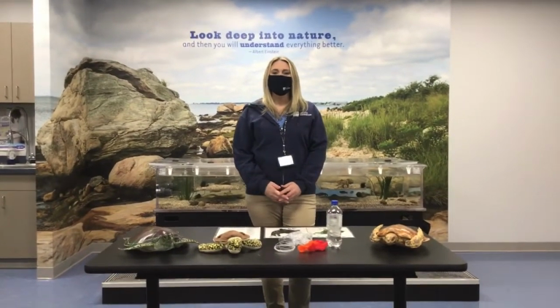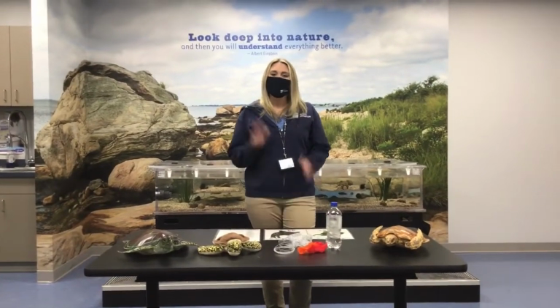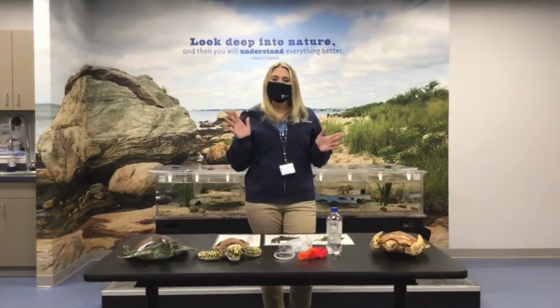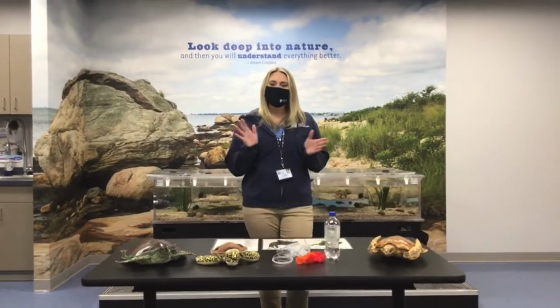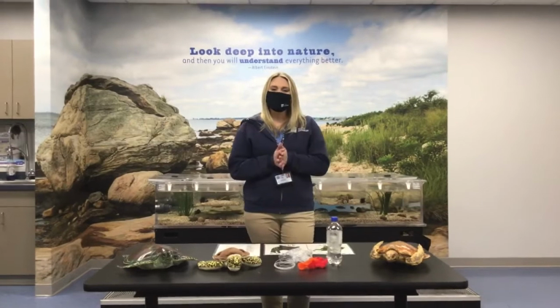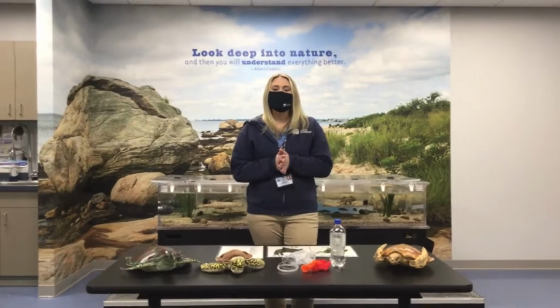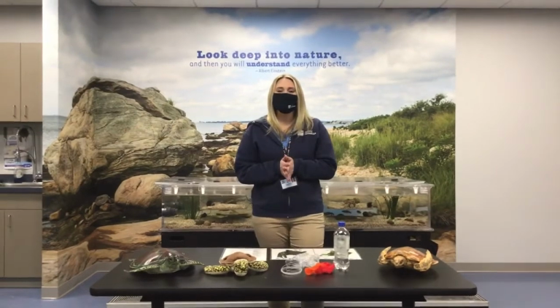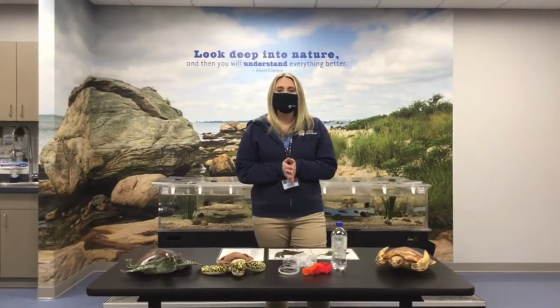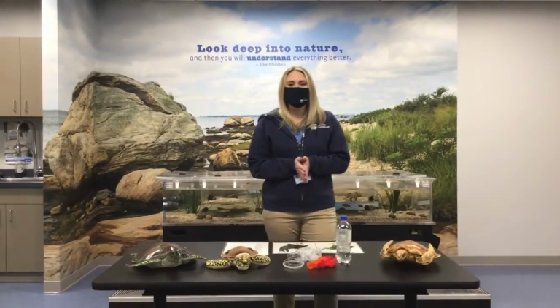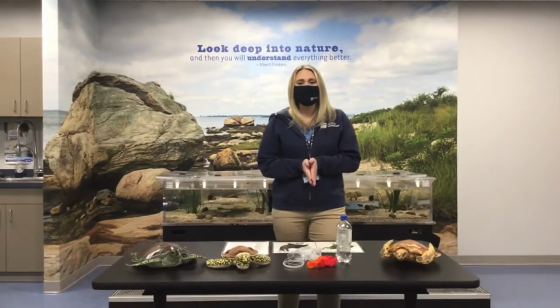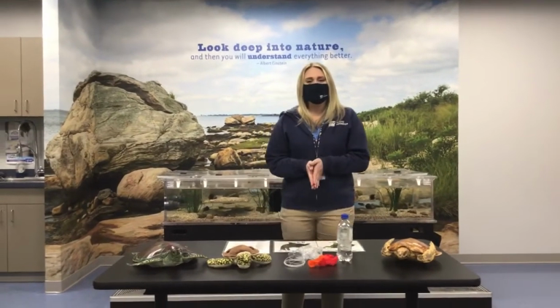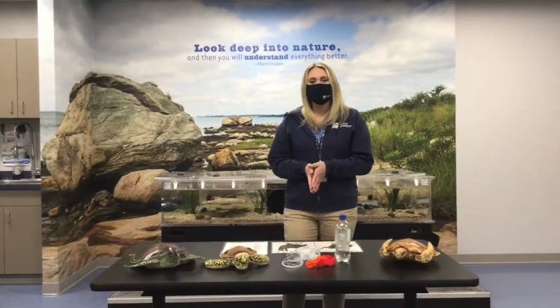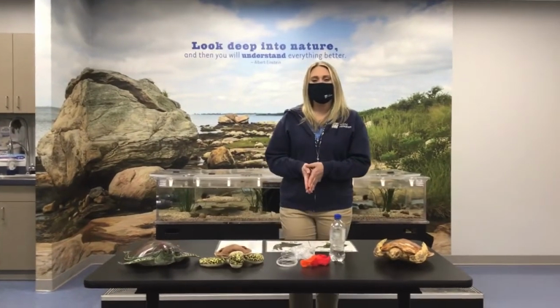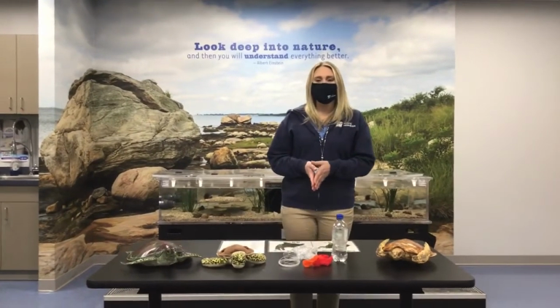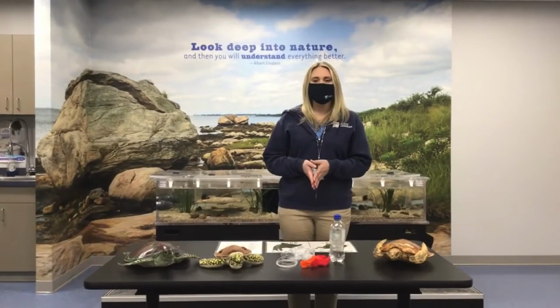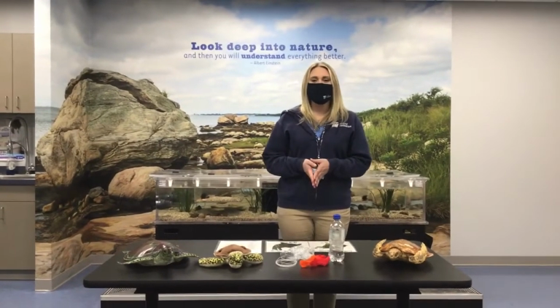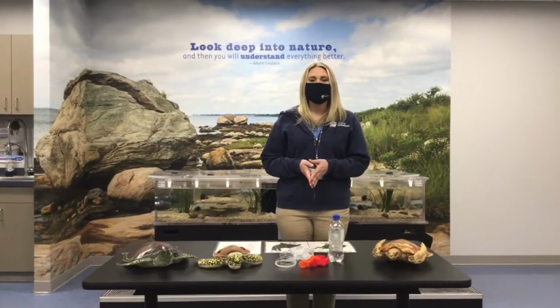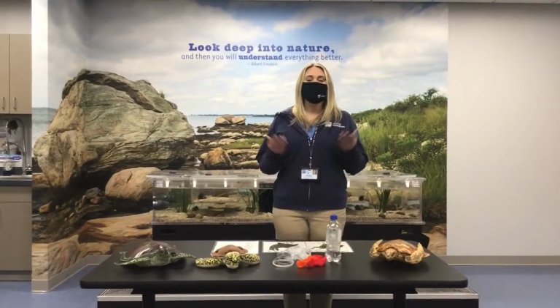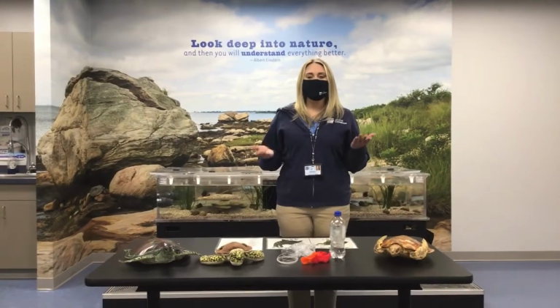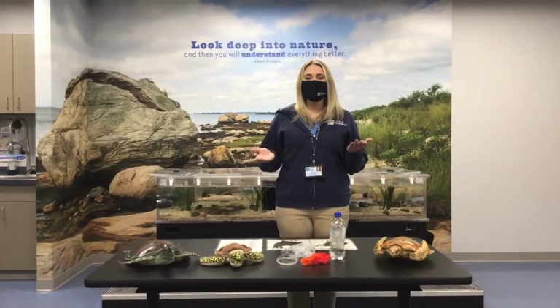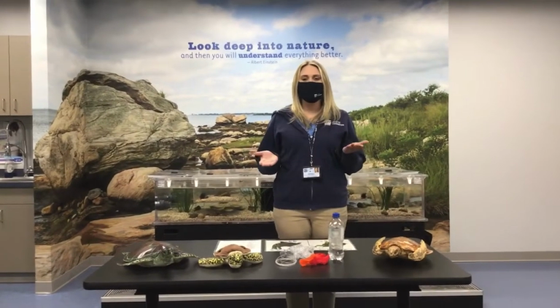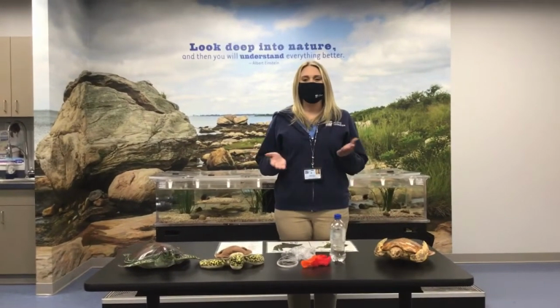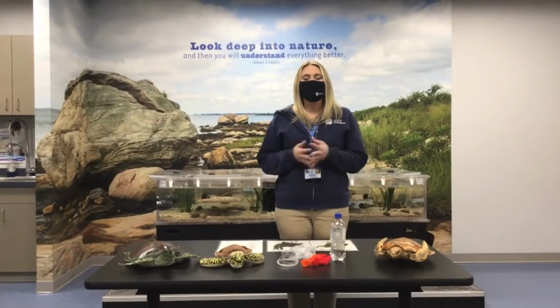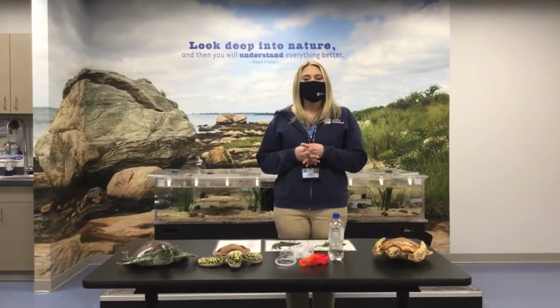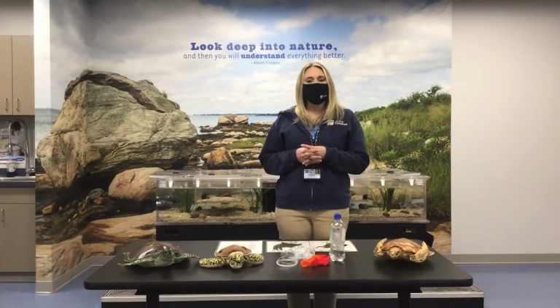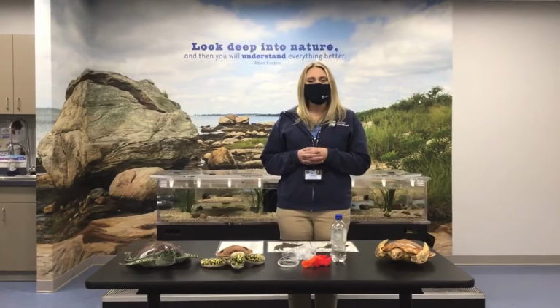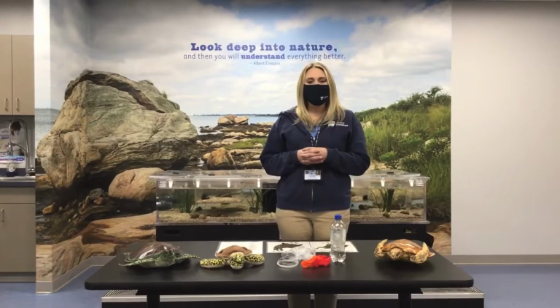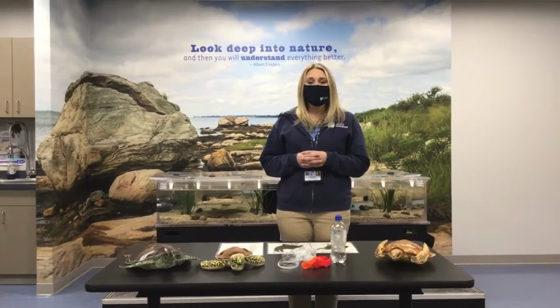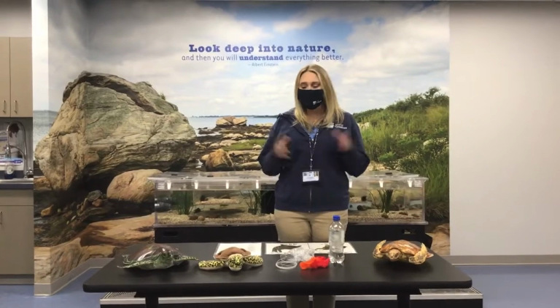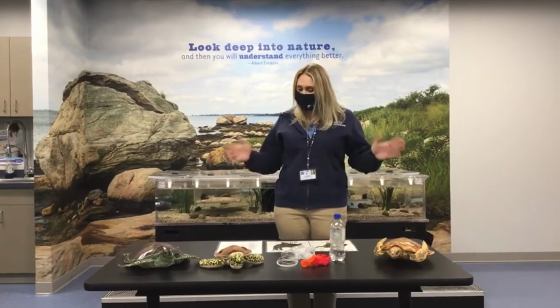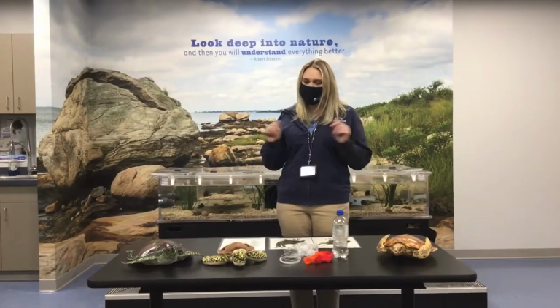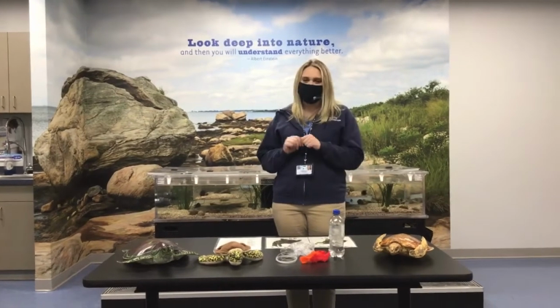Hi, everyone. My name is Stephanie. Thank you so much for joining us today for Kids' Corner. Our topic today is sea turtles.